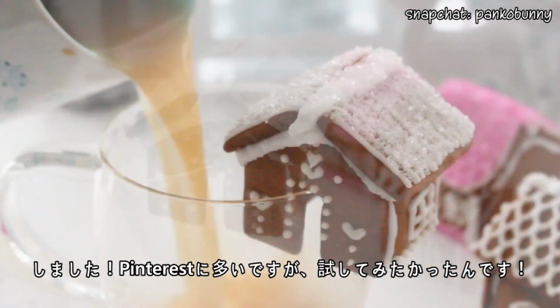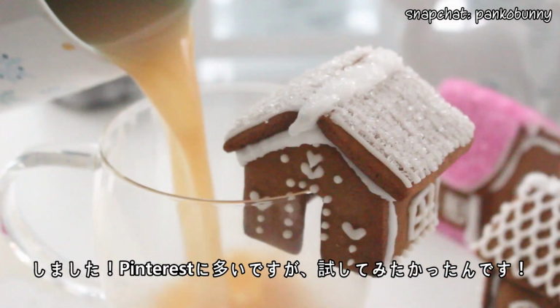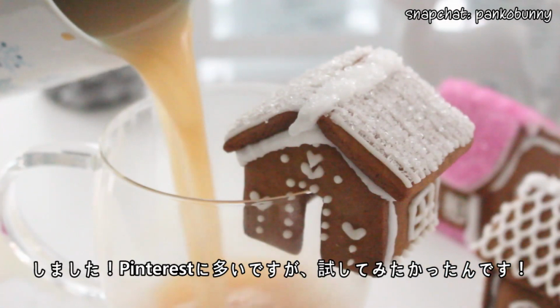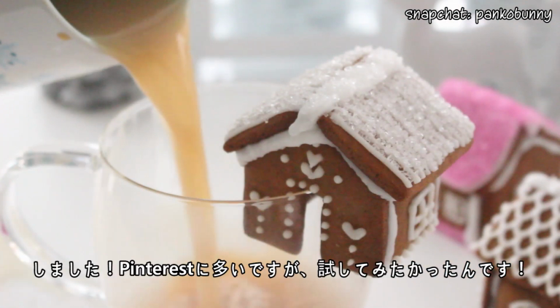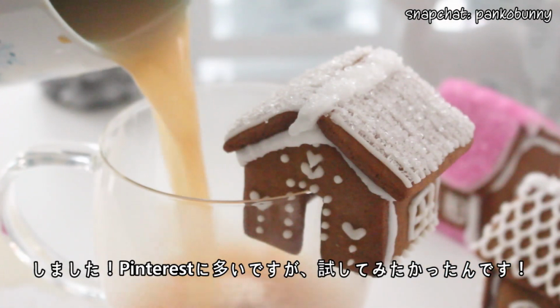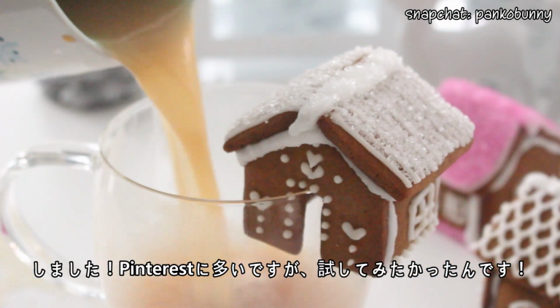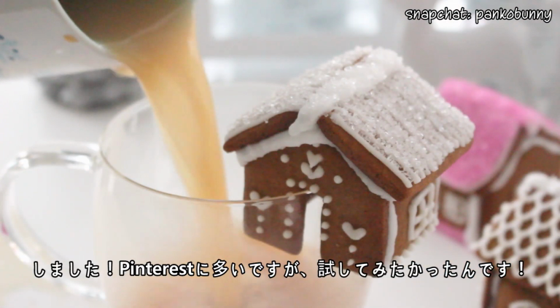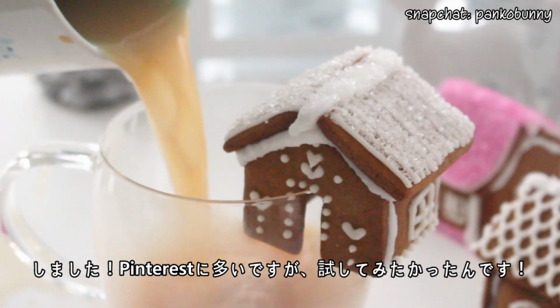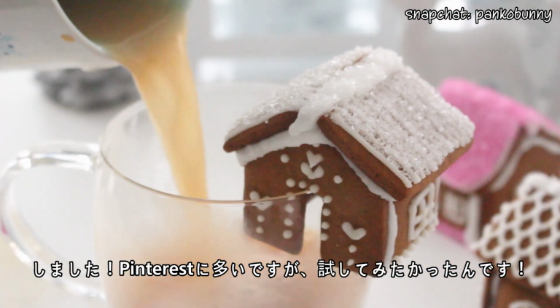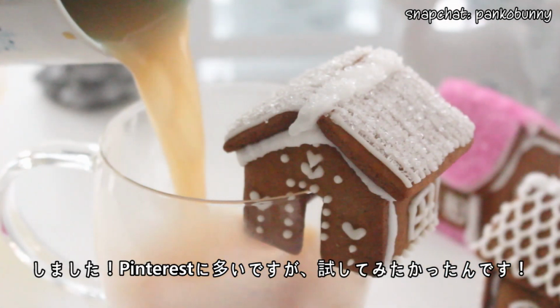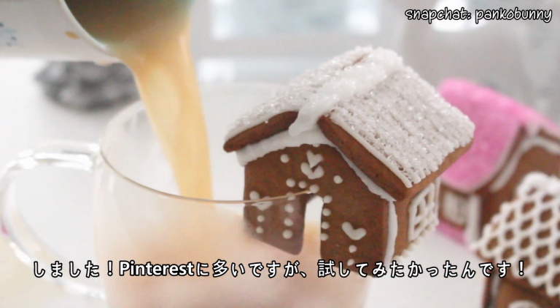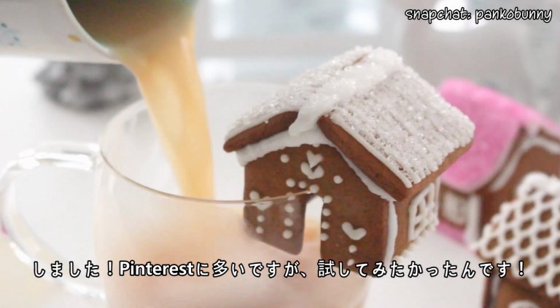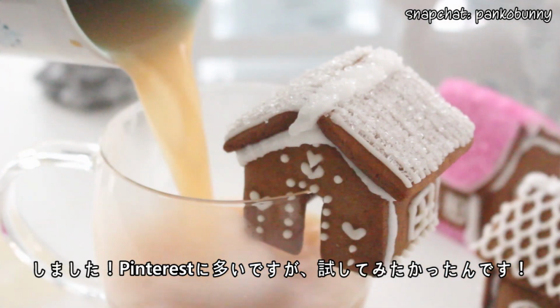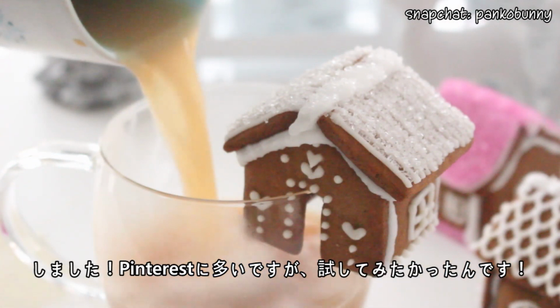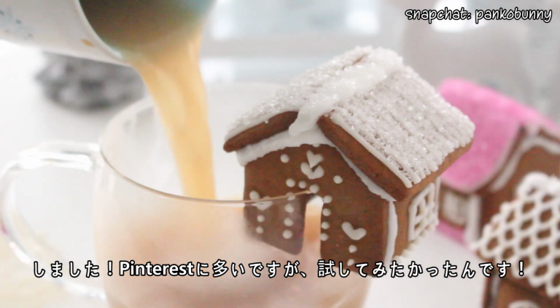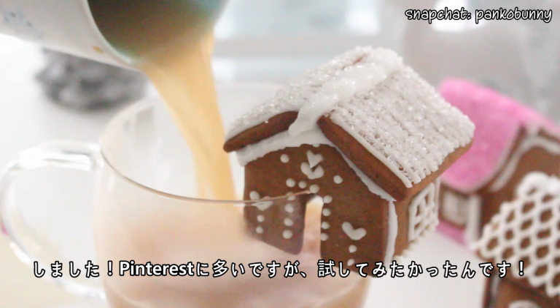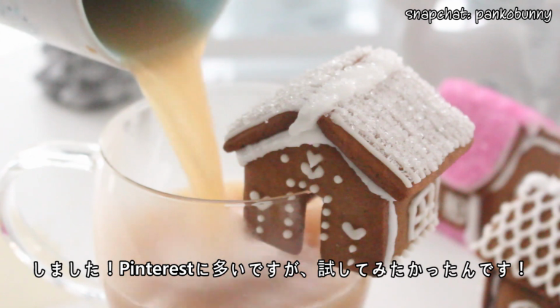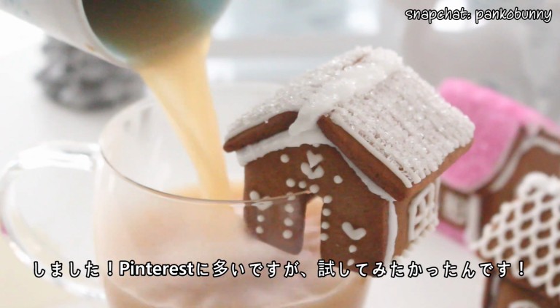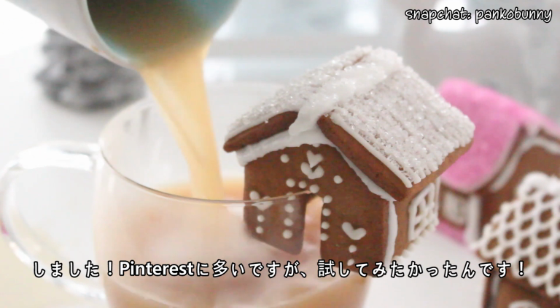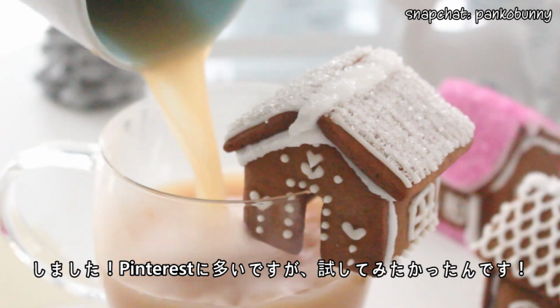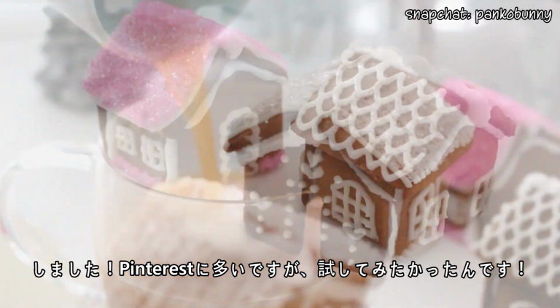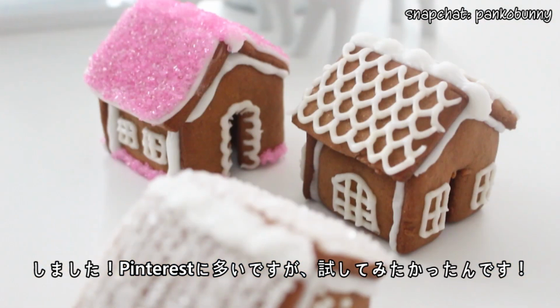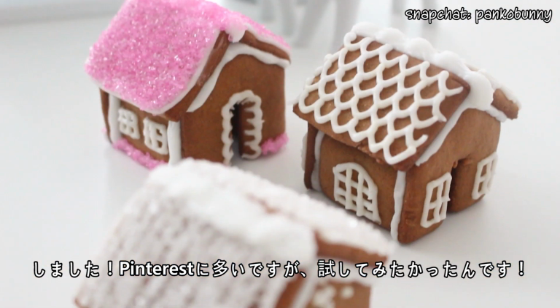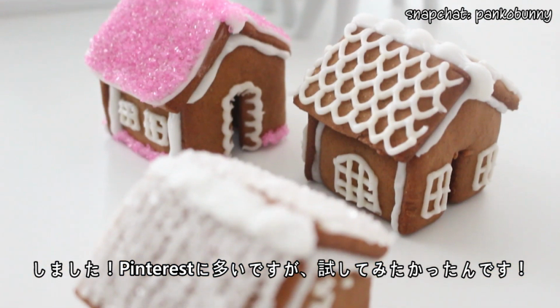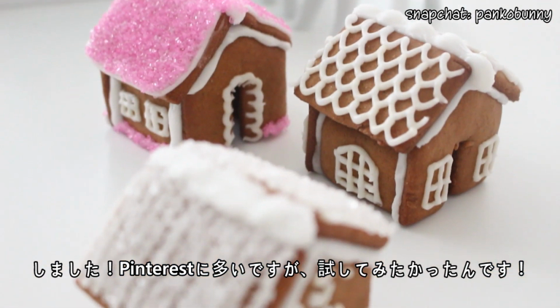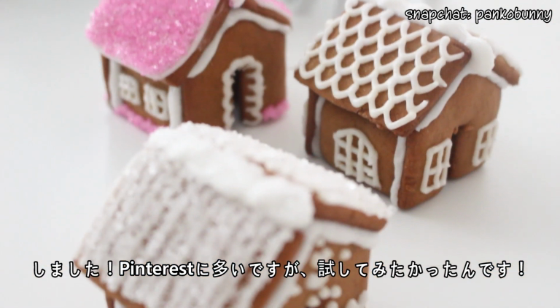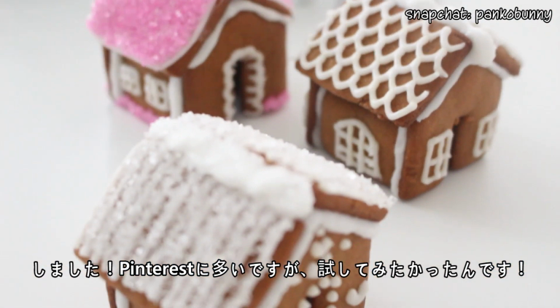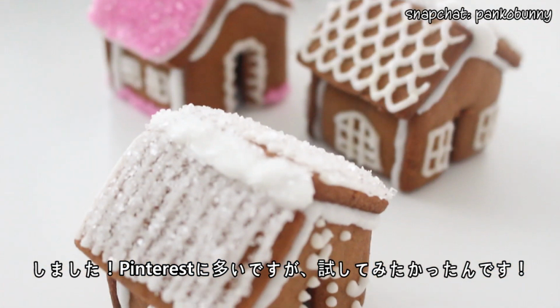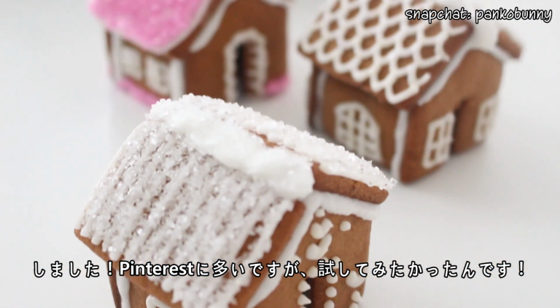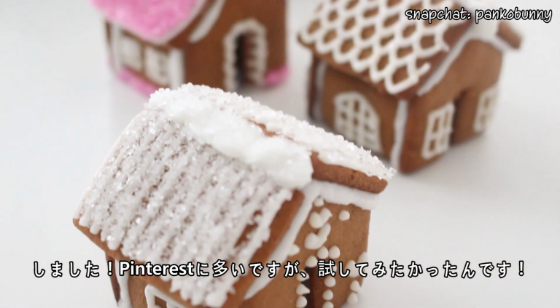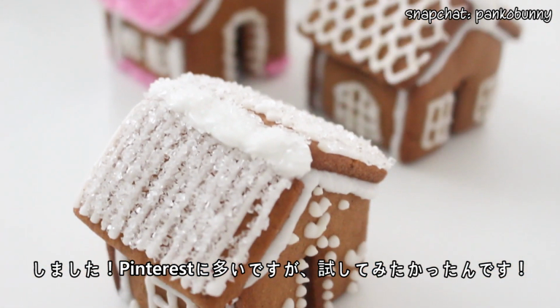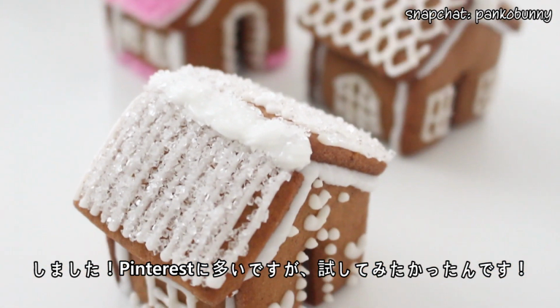This isn't a new idea — these are all over Pinterest and all over the internet — but they're so cute, so I knew that I had to try it out.